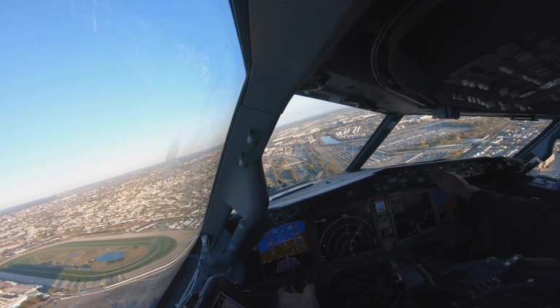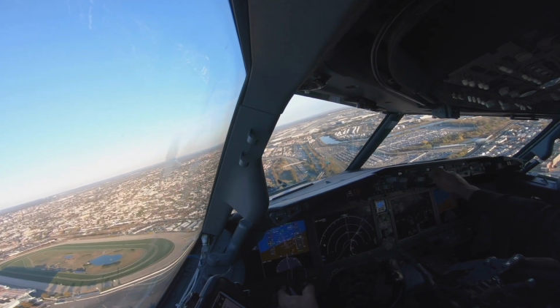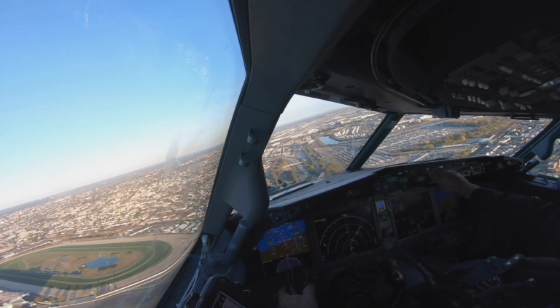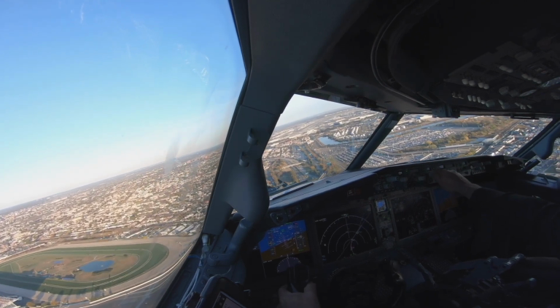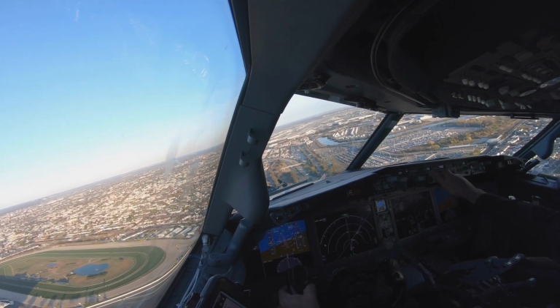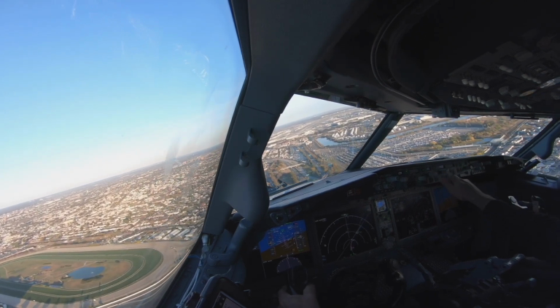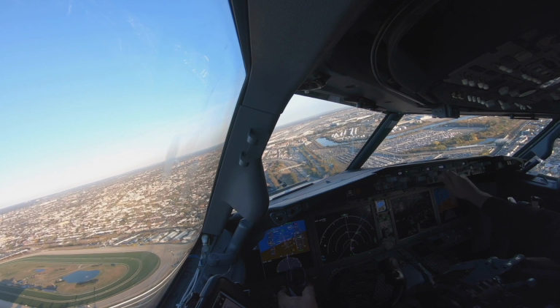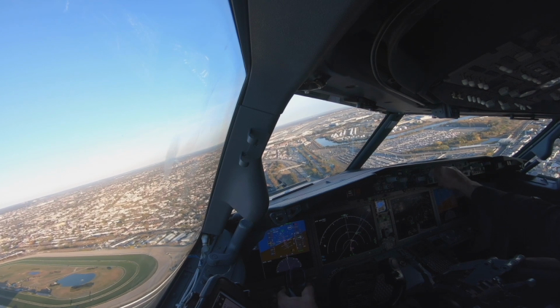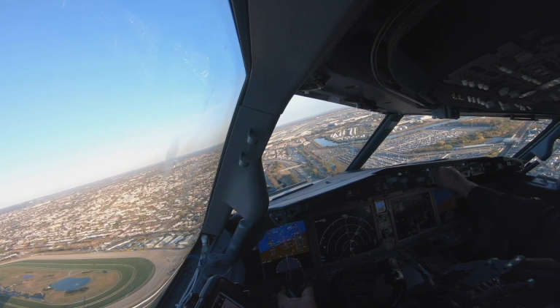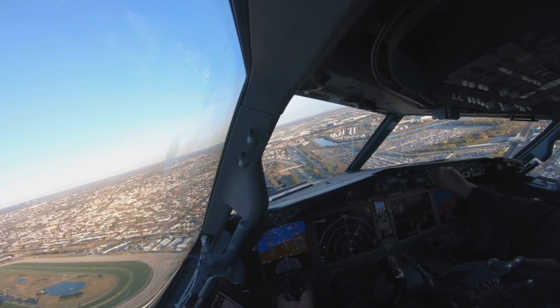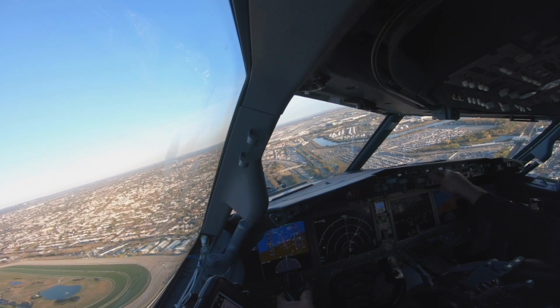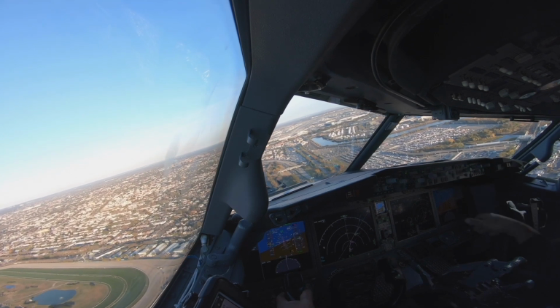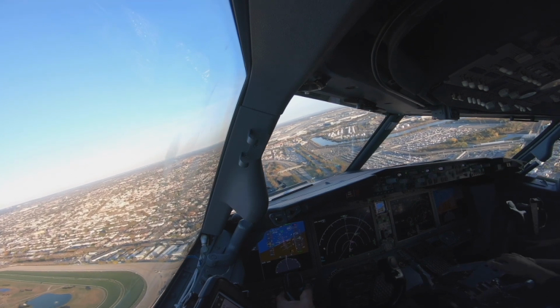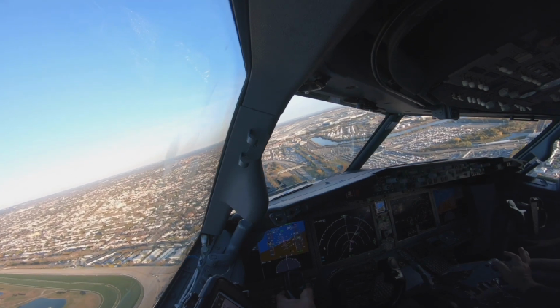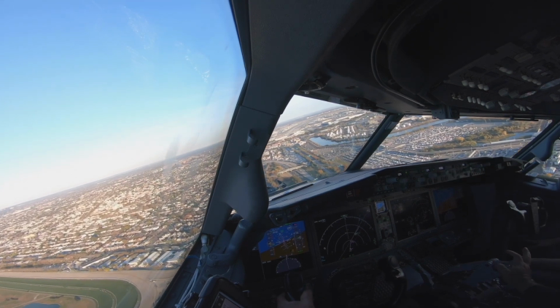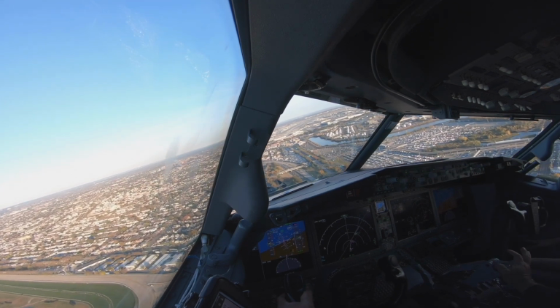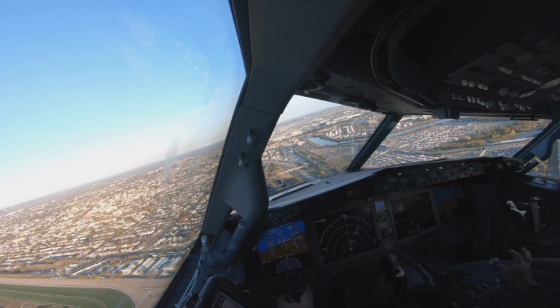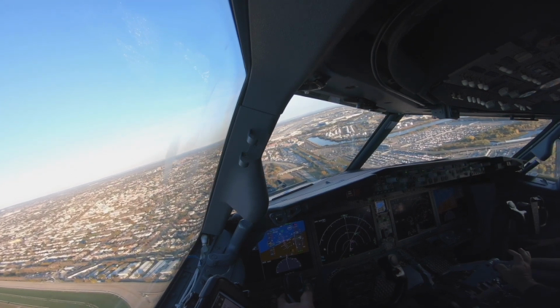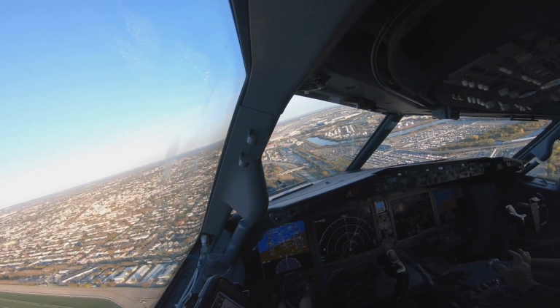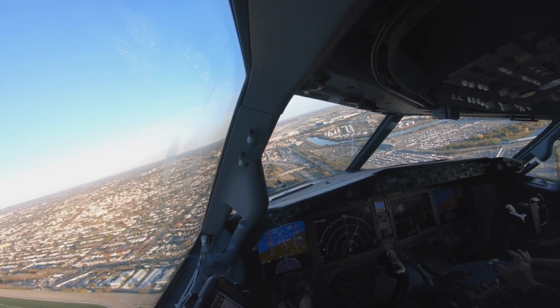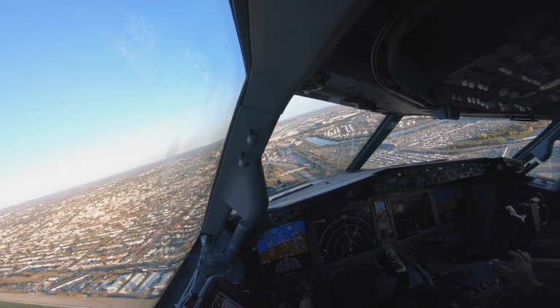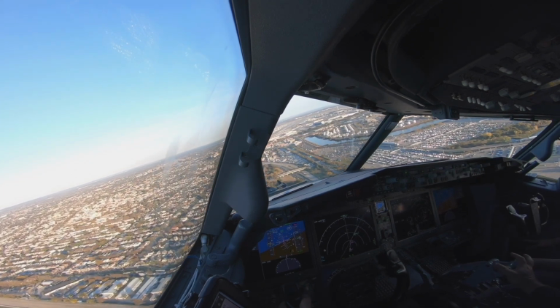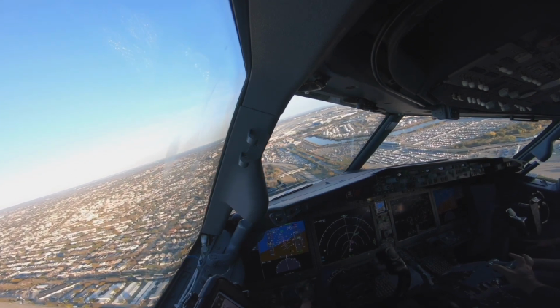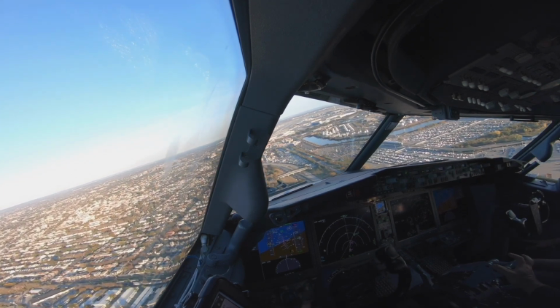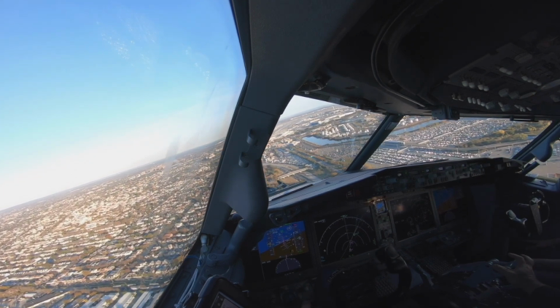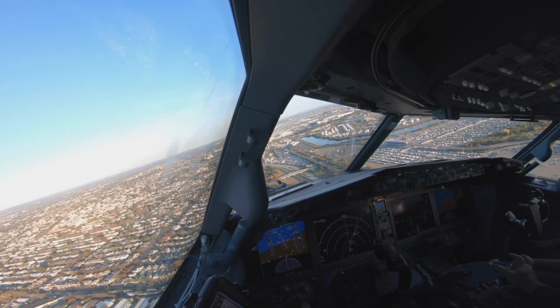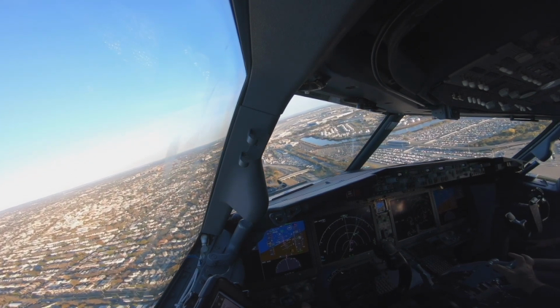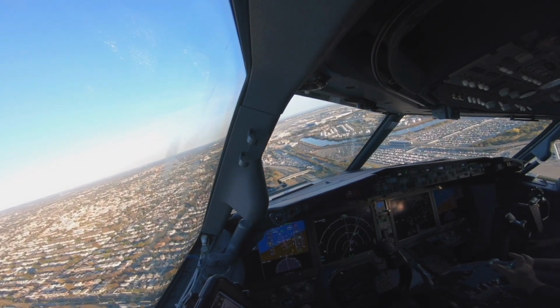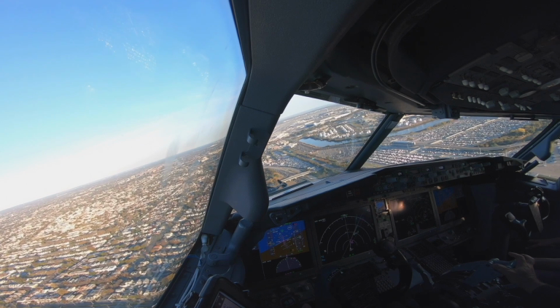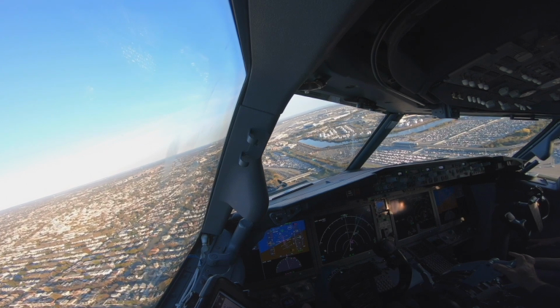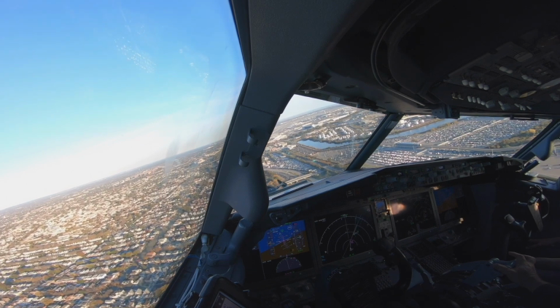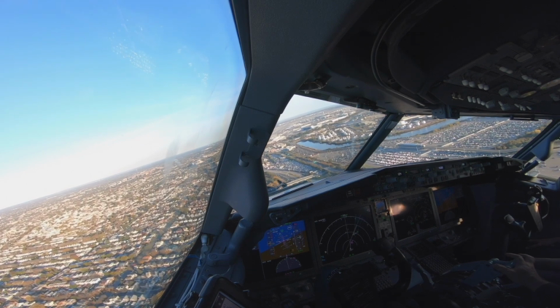Delta 1058, right on Delta Bravo, taxi to the ramp via Alpha, monitor ground point 9, good day. Right, Delta Bravo, to the ramp via Alpha, over the ground. Delta 1058.